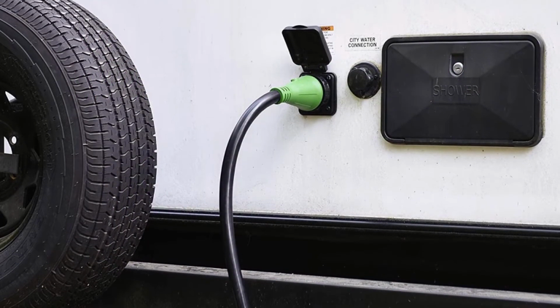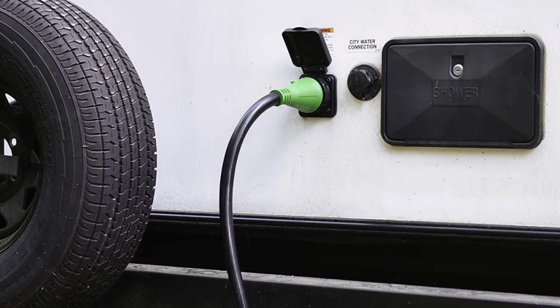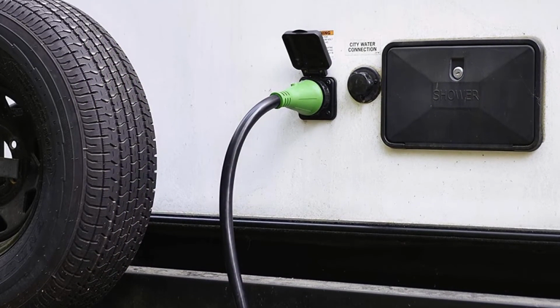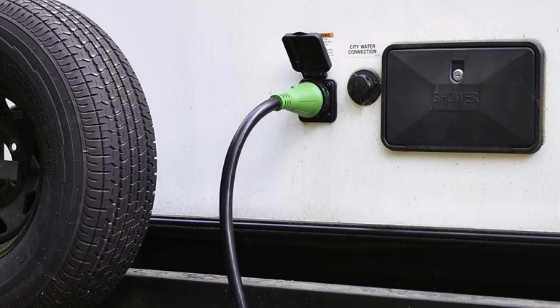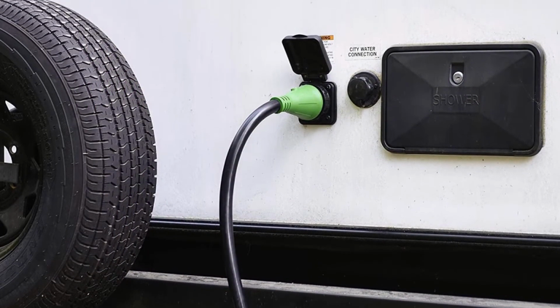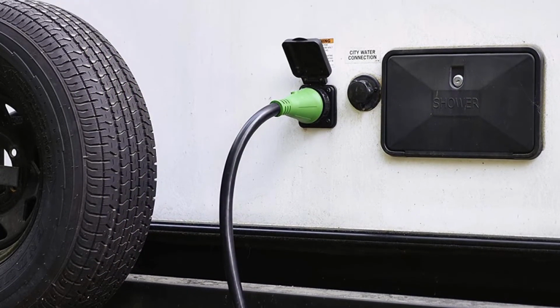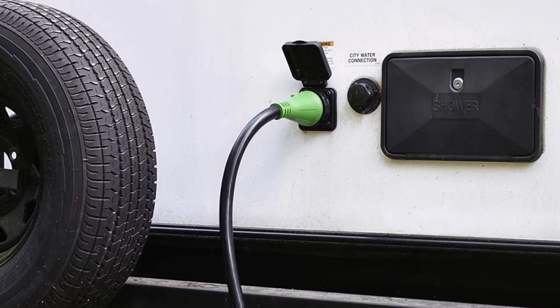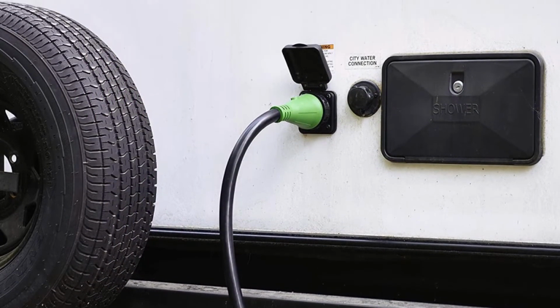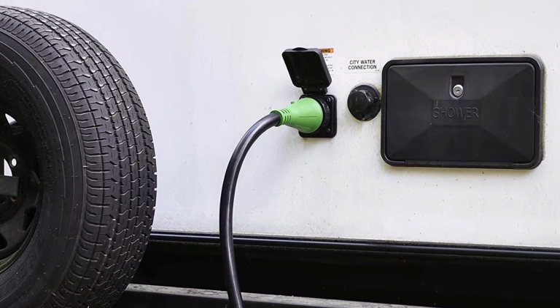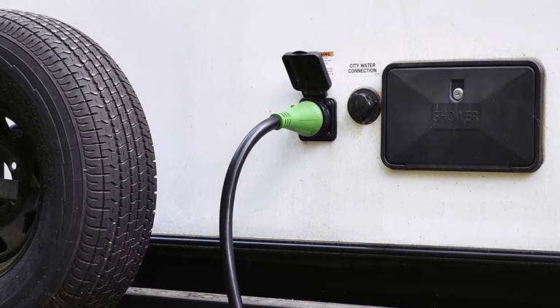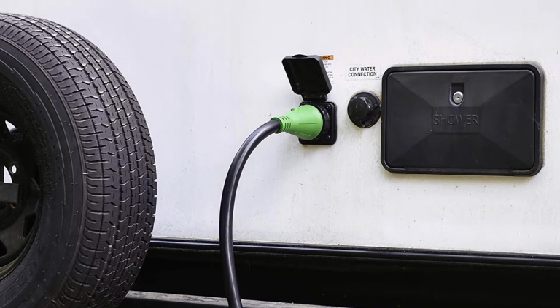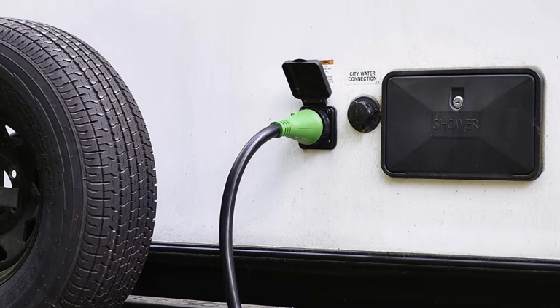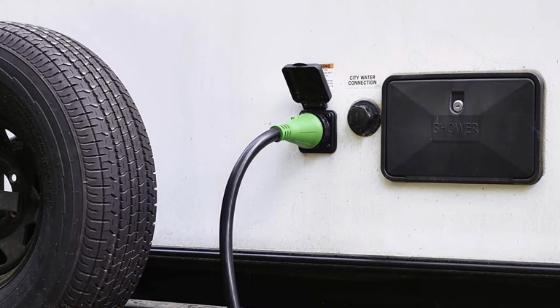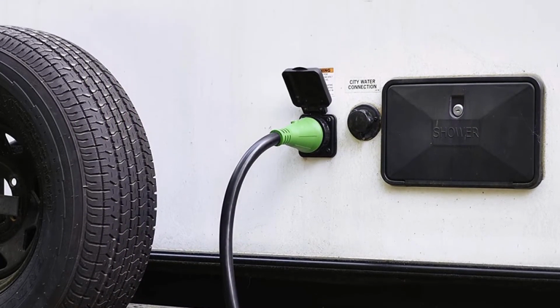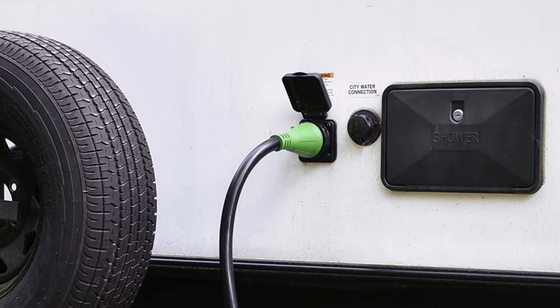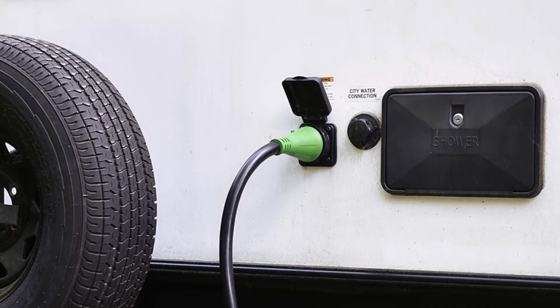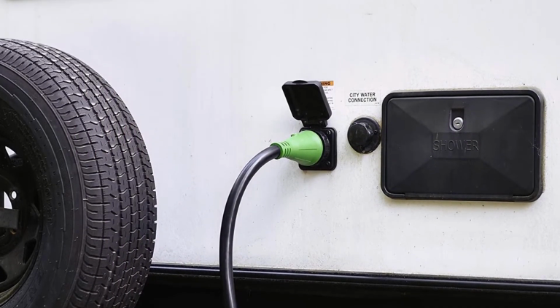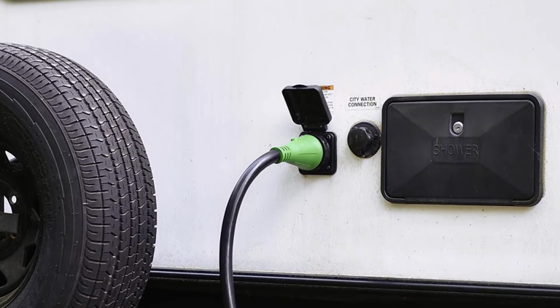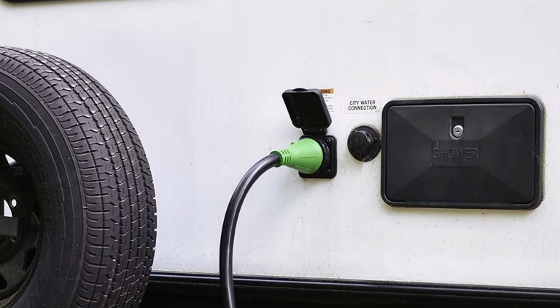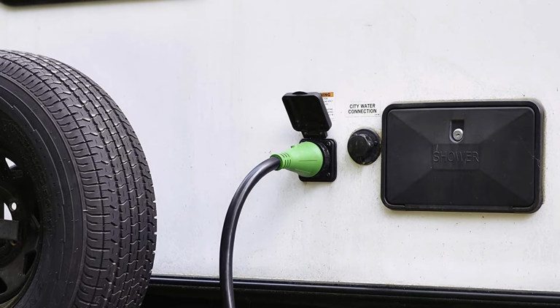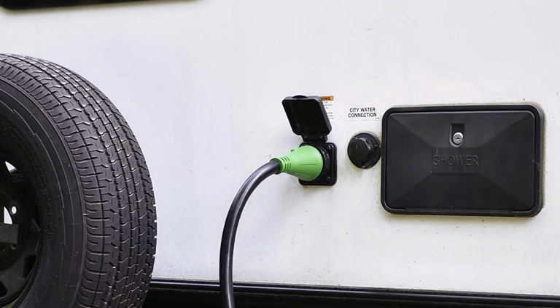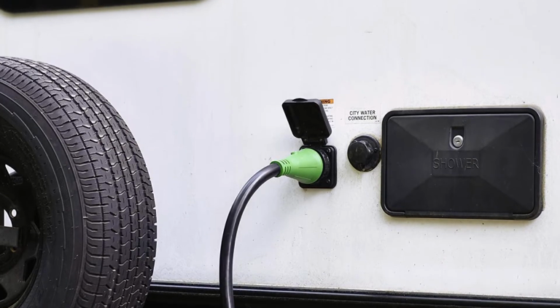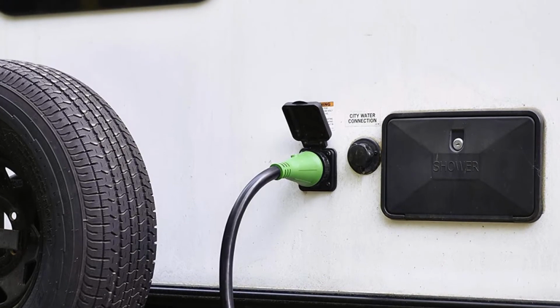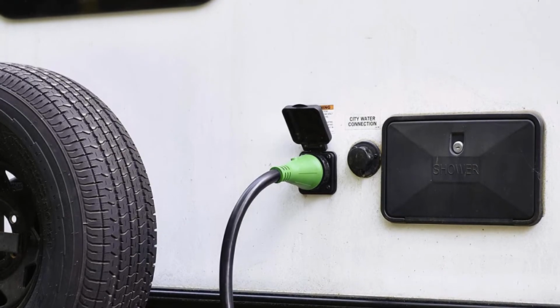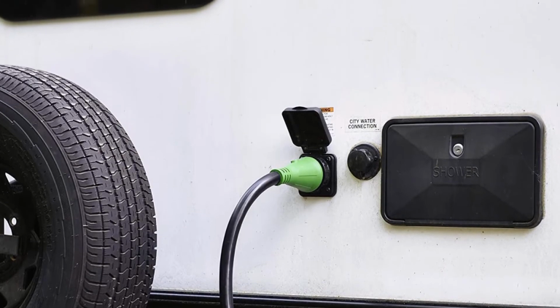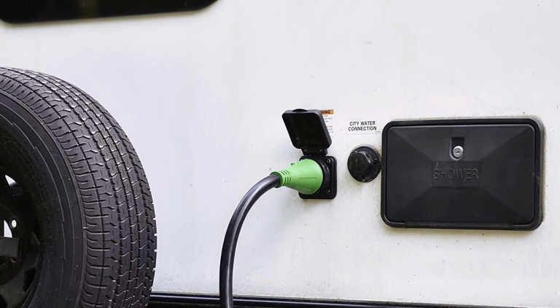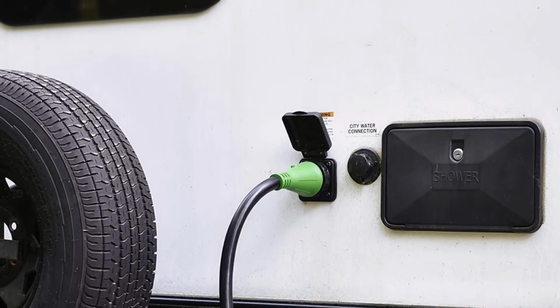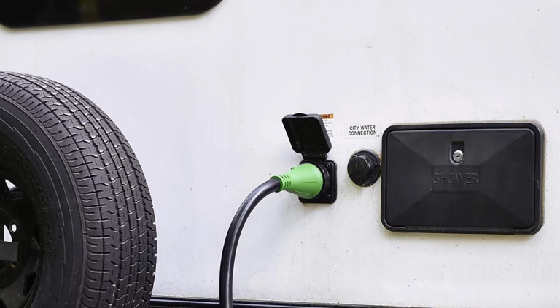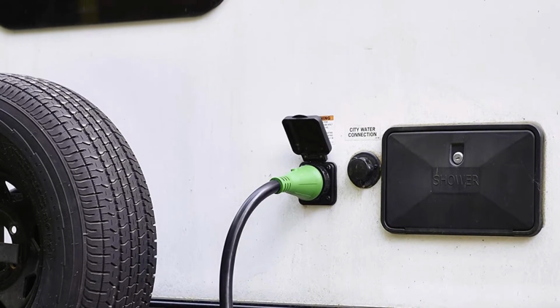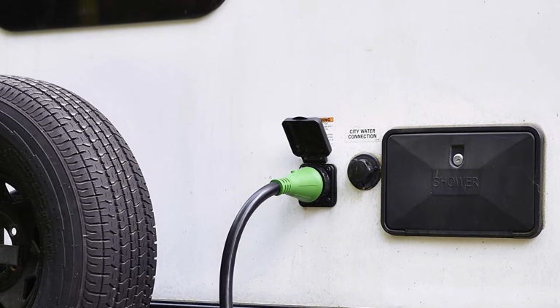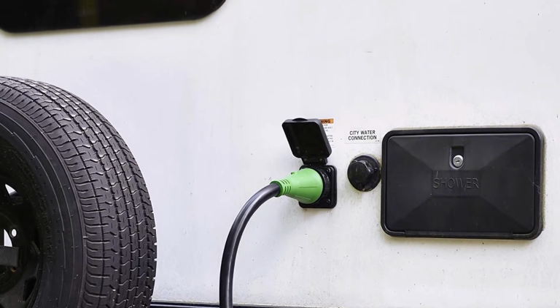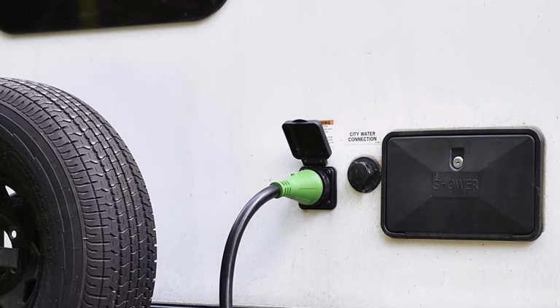With RVGuard's 50-feet-long generator cord, you'll never experience degradation of power.